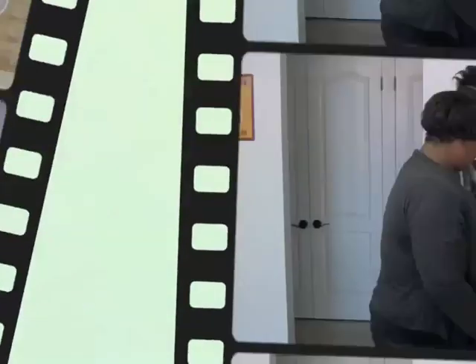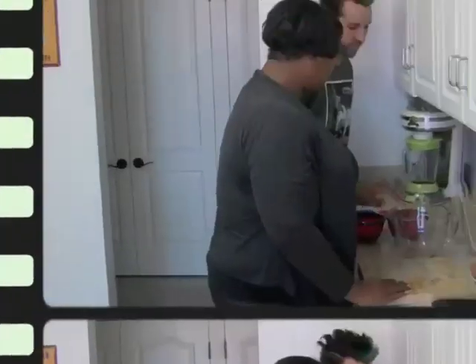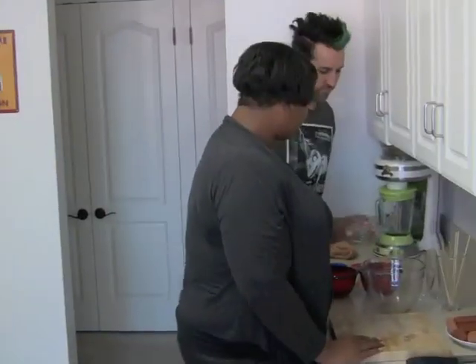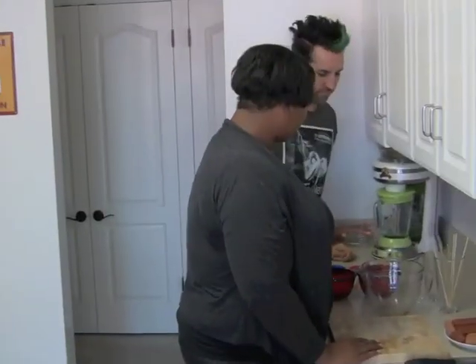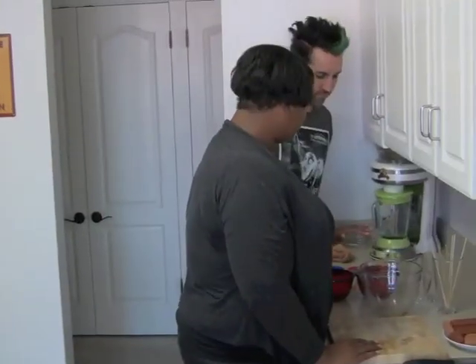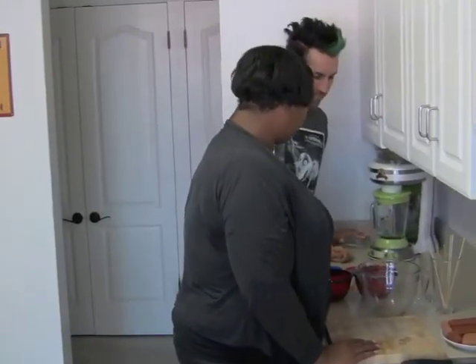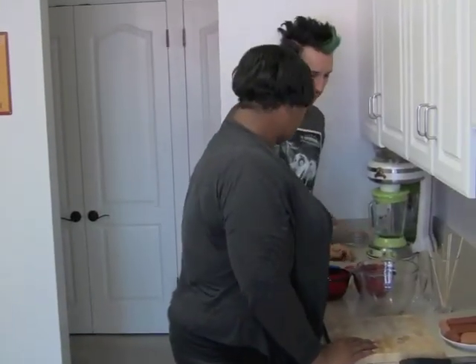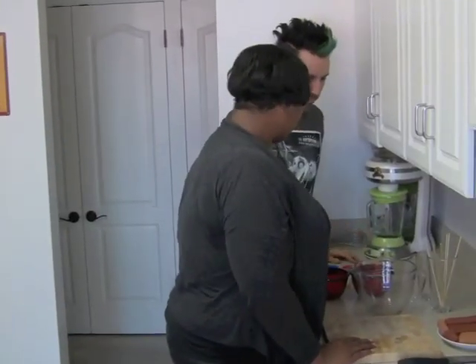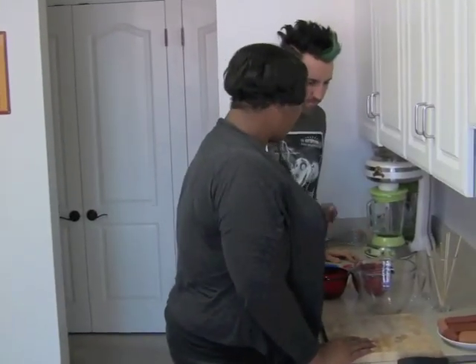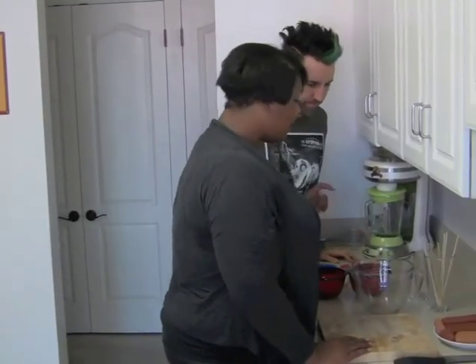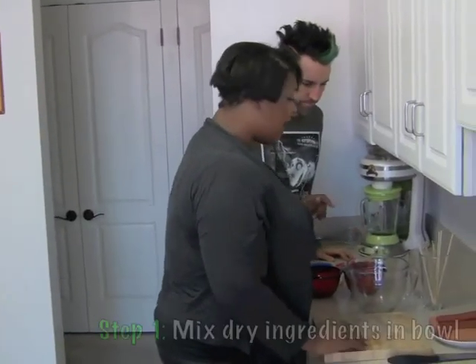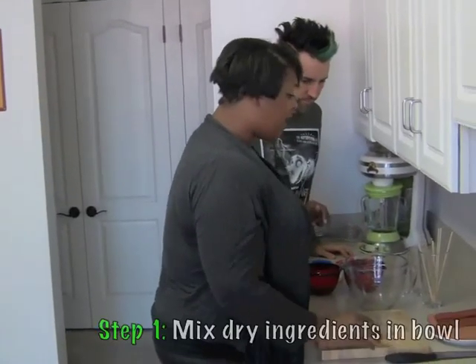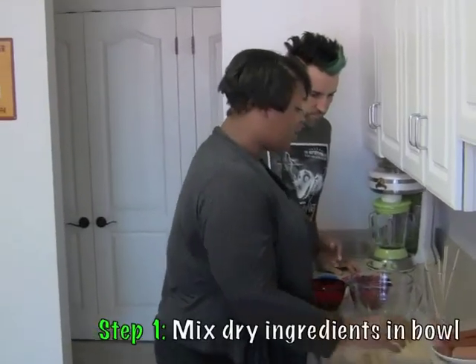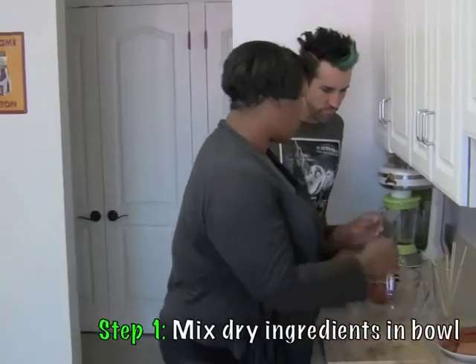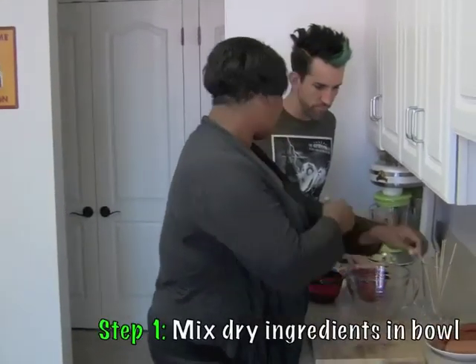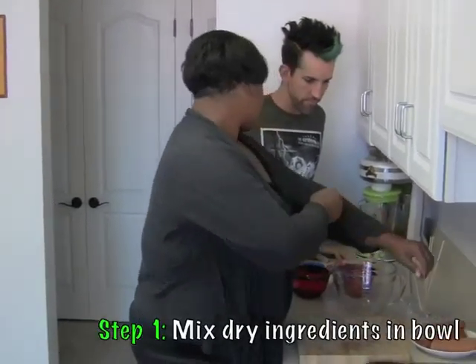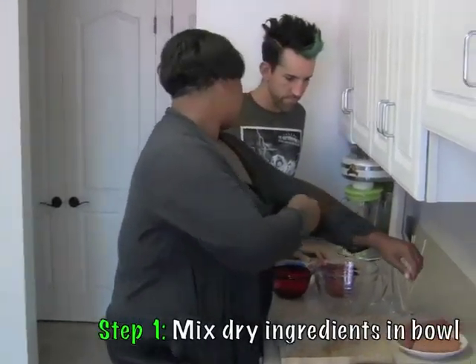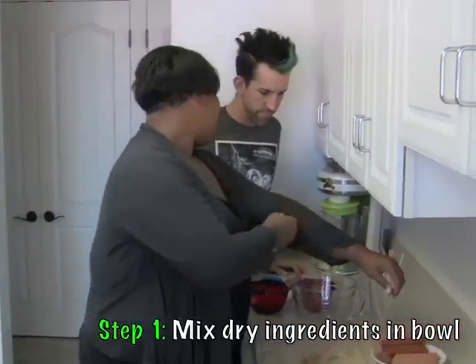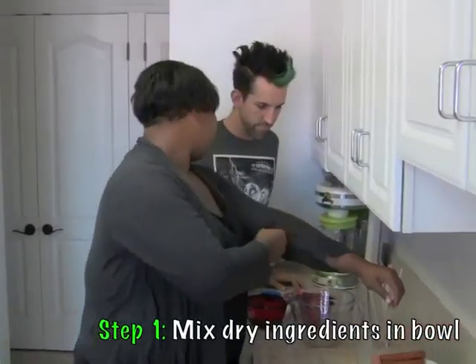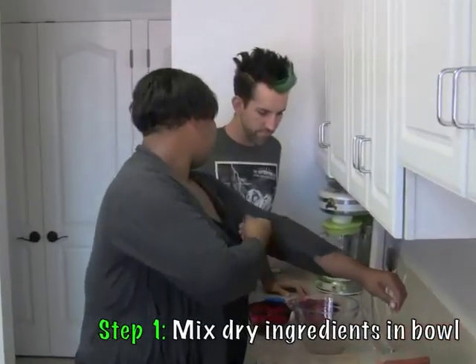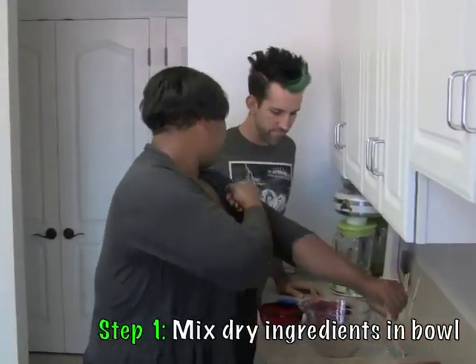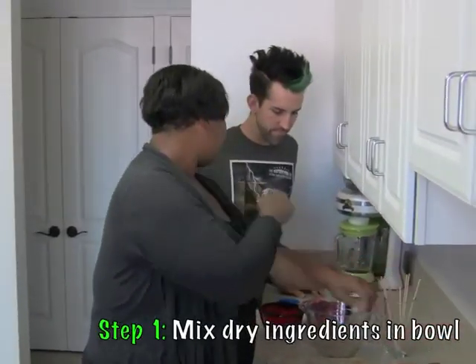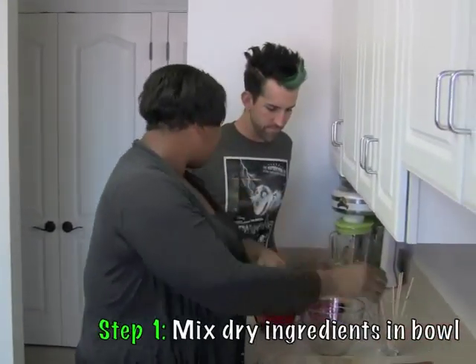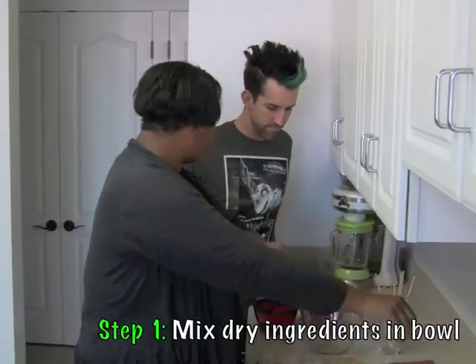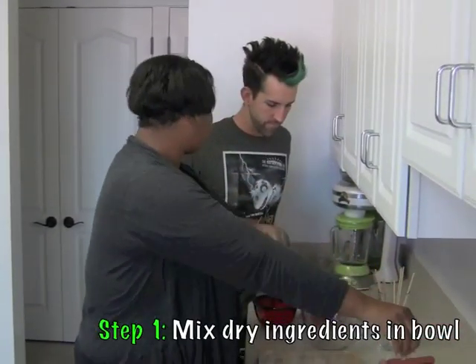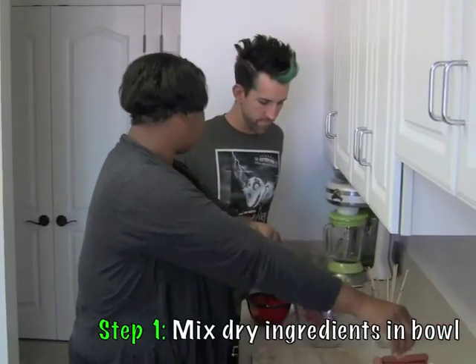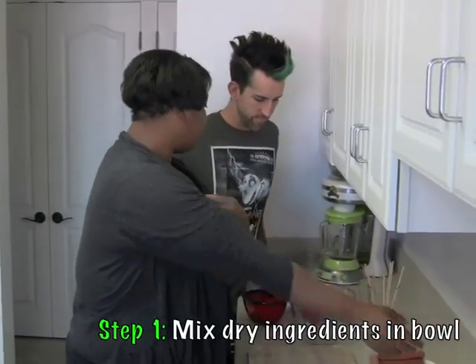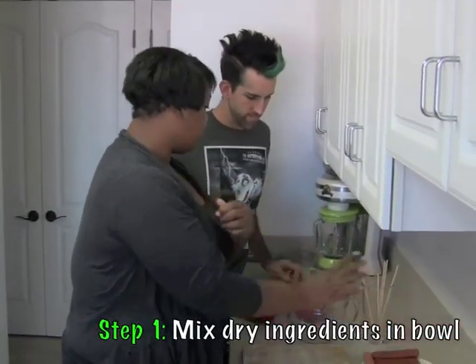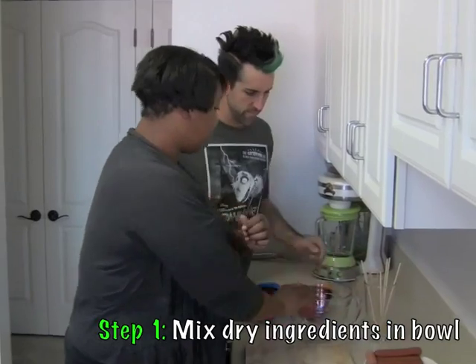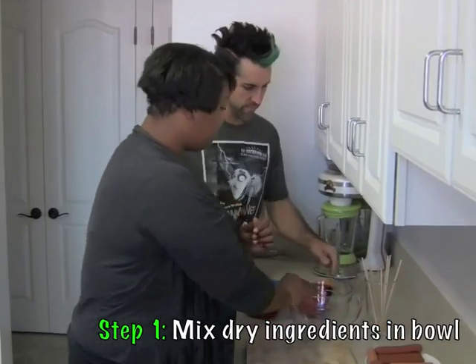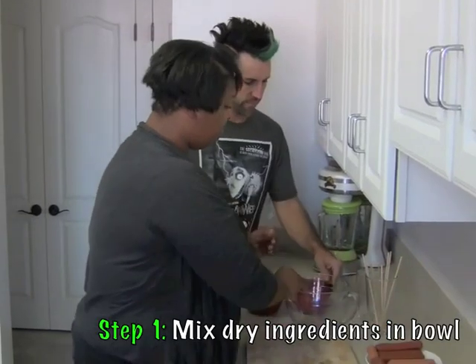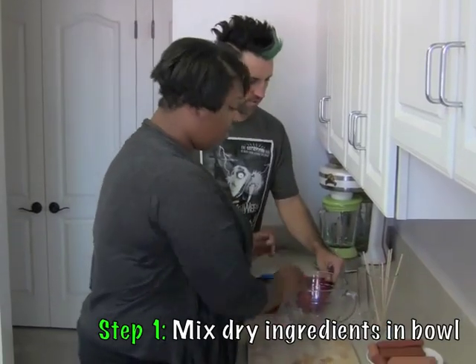Here's what you're going to do. Go ahead and add everything but the buttermilk into this mixing bowl.